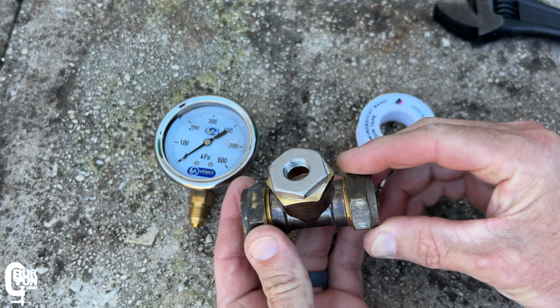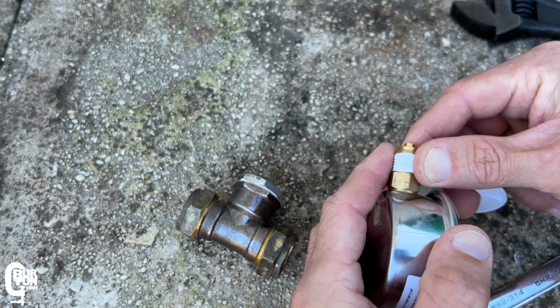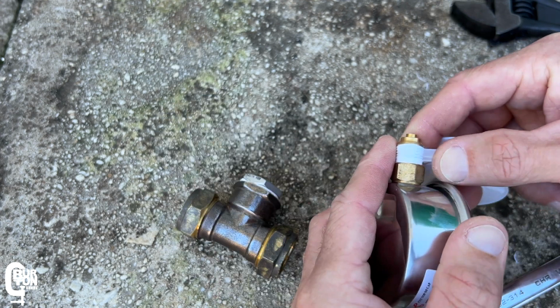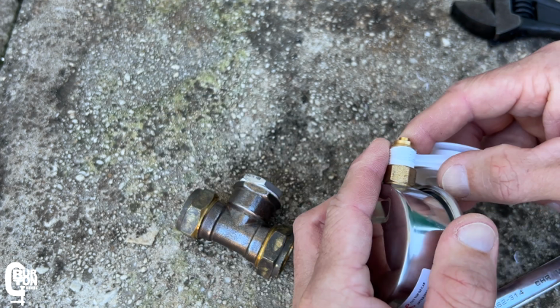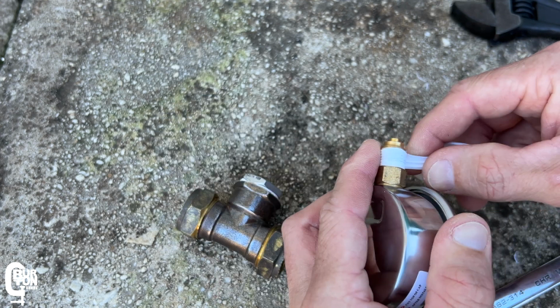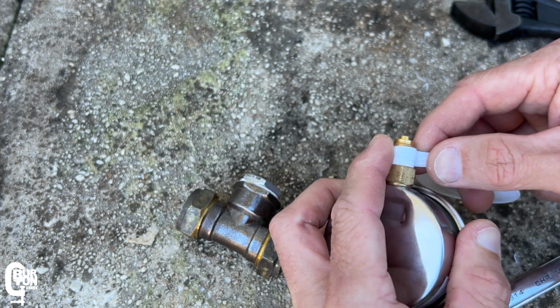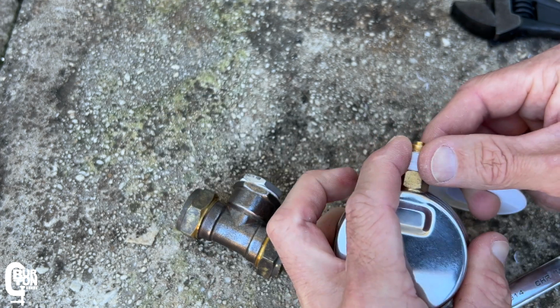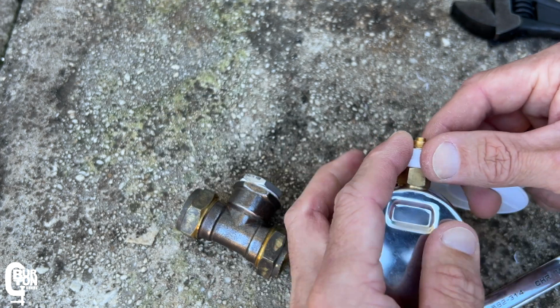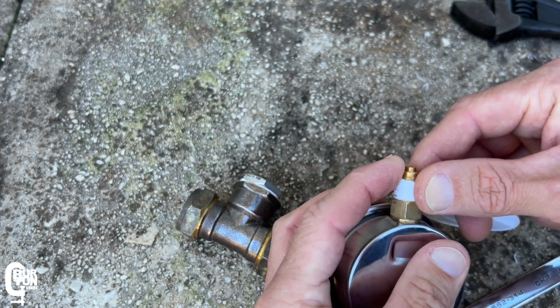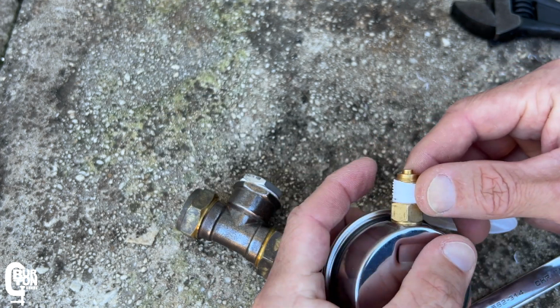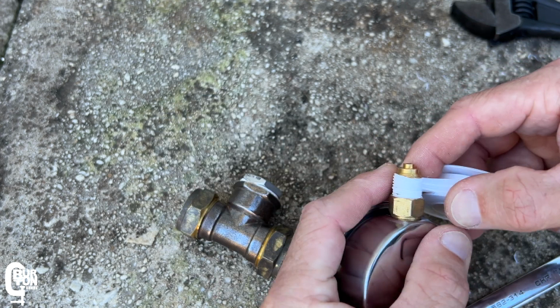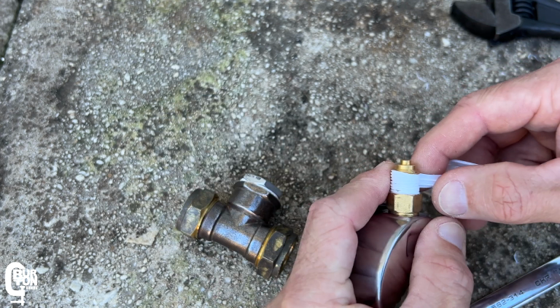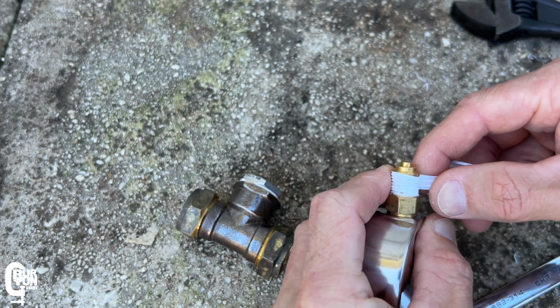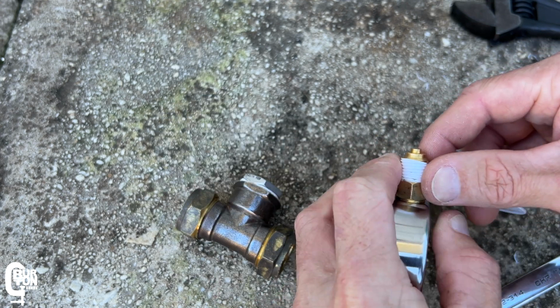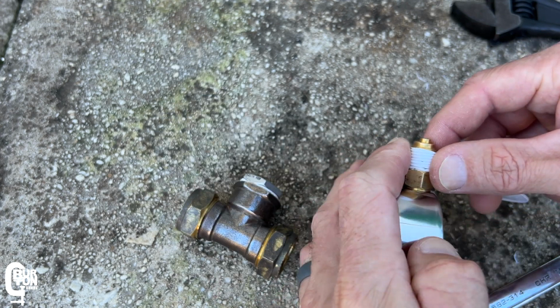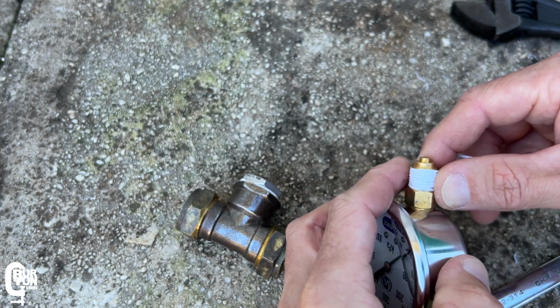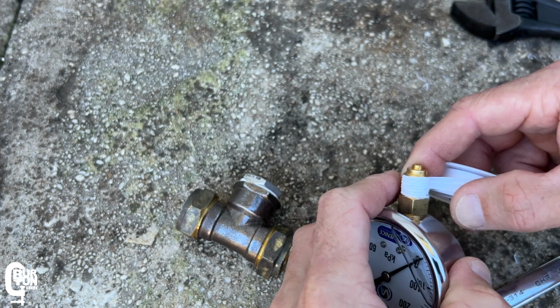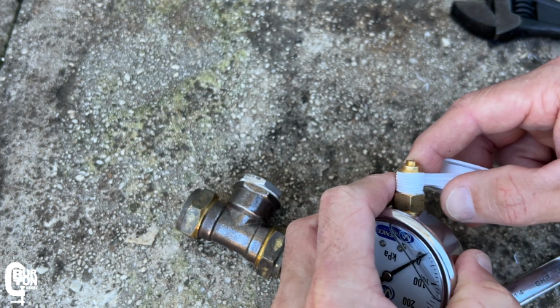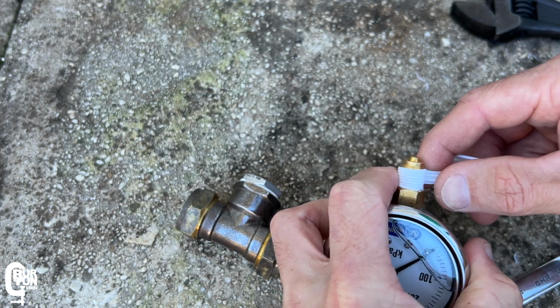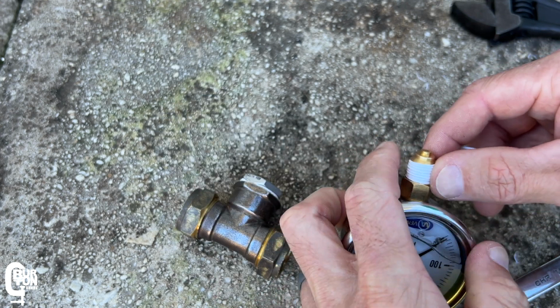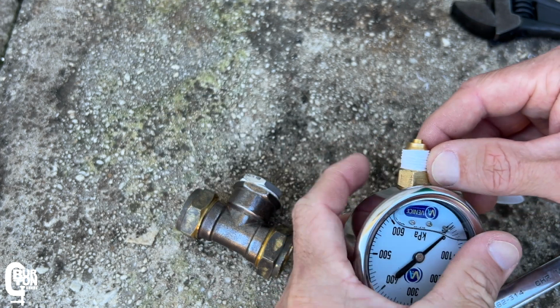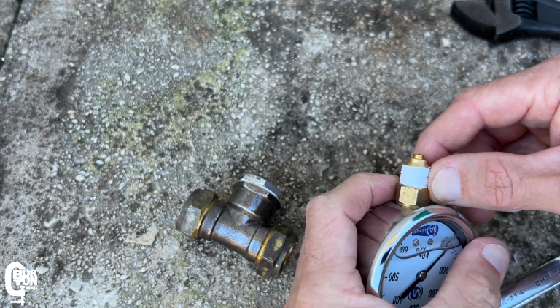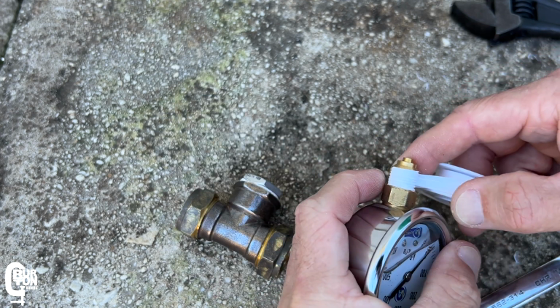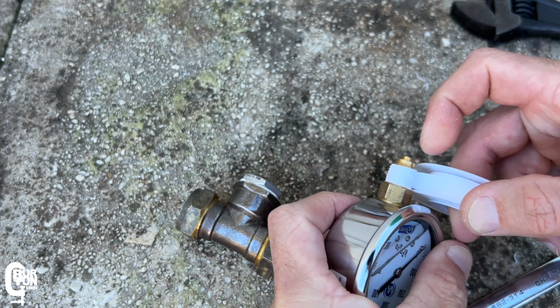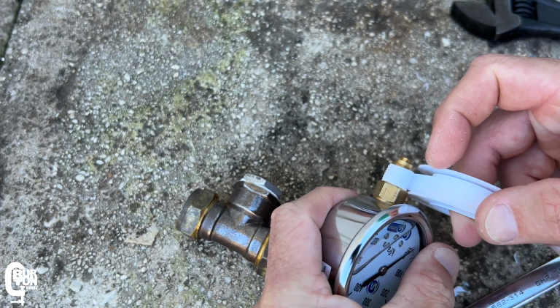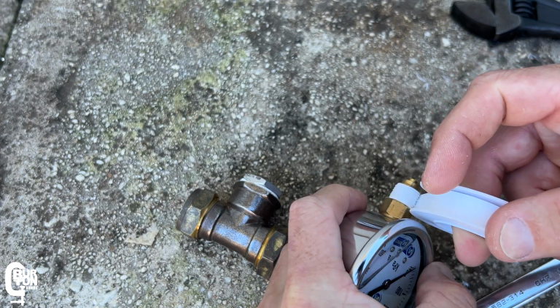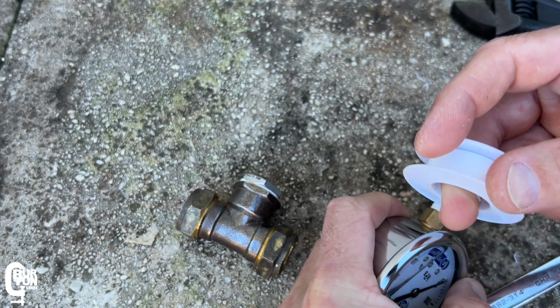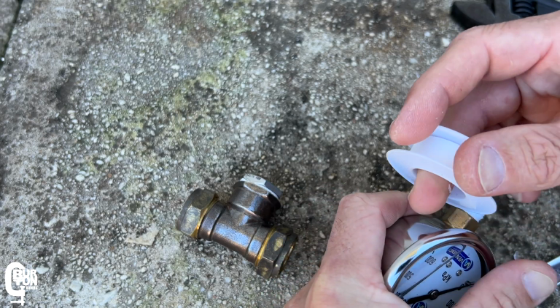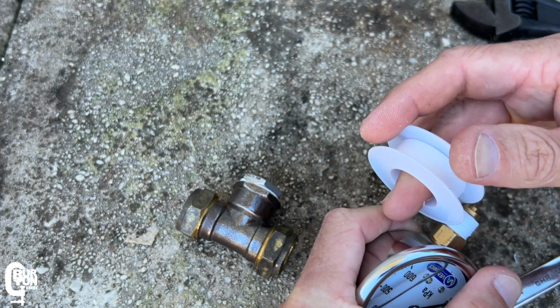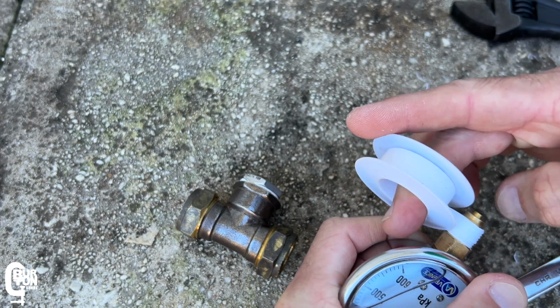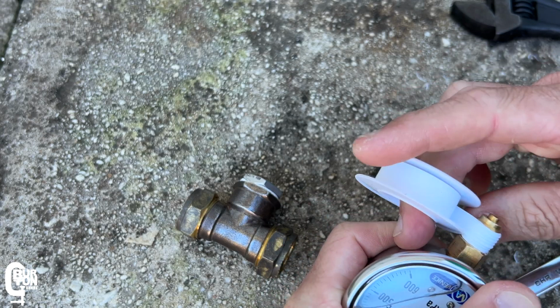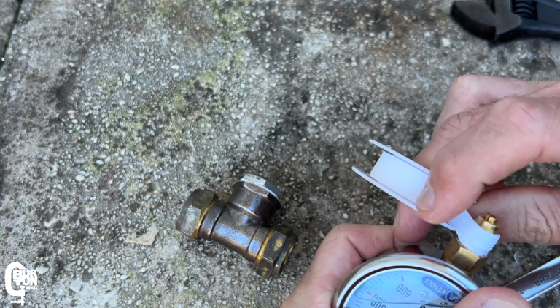I'll also do the same for the pressure gauge itself, wrapping a couple of turns of tape around the threads and then screwing it into the tee fitting.